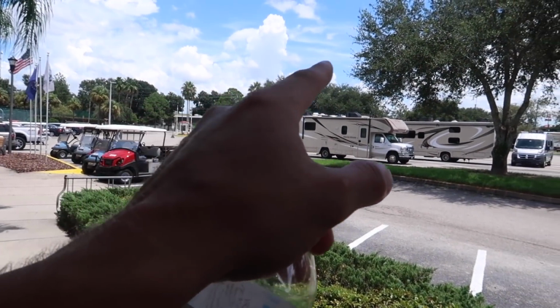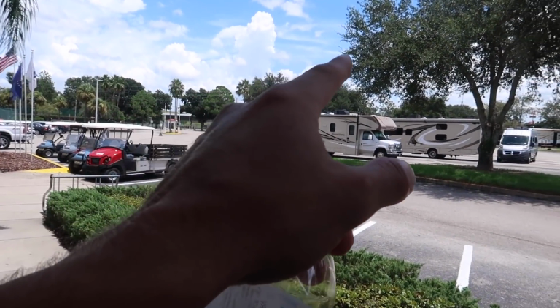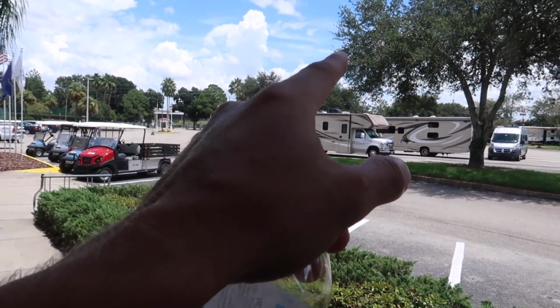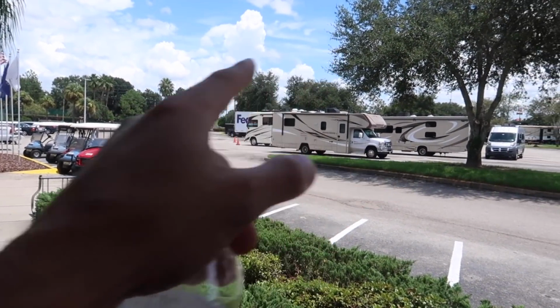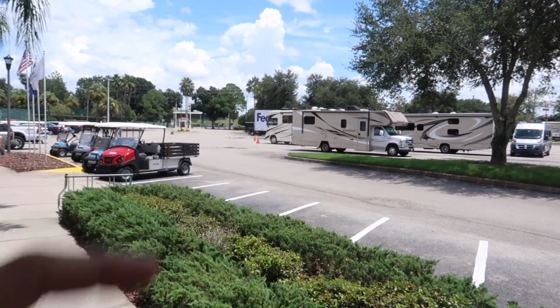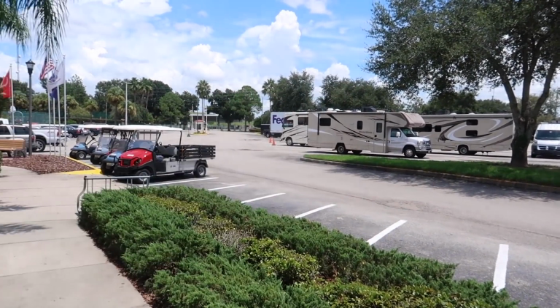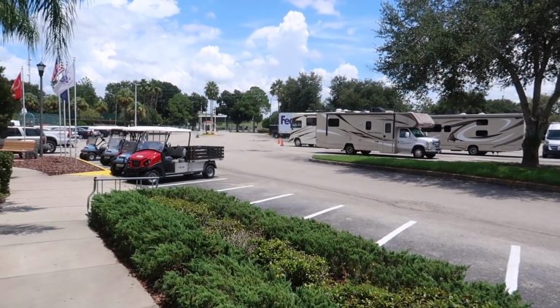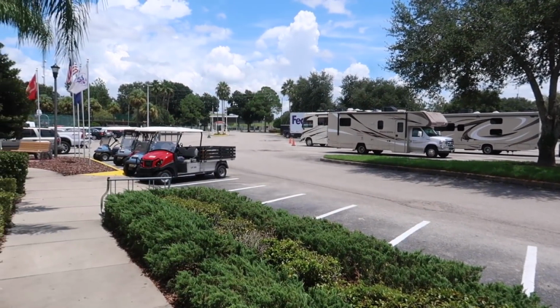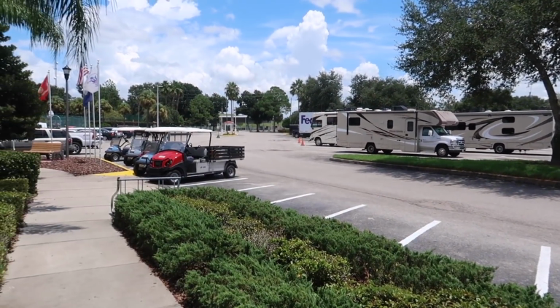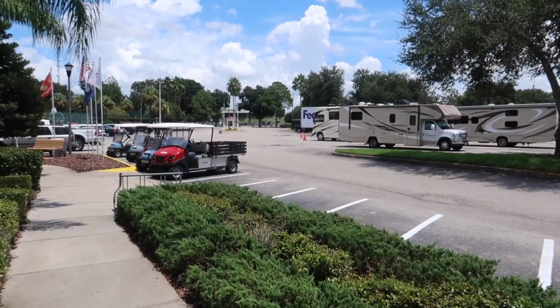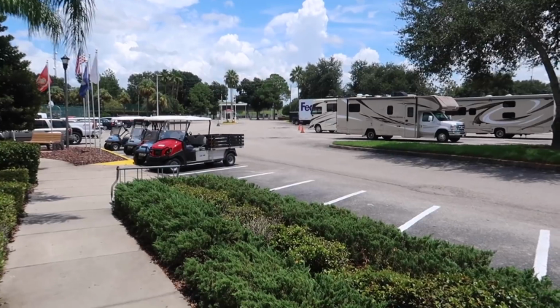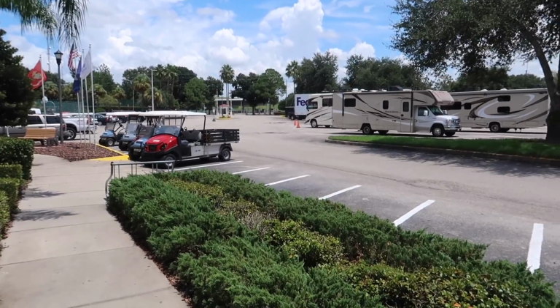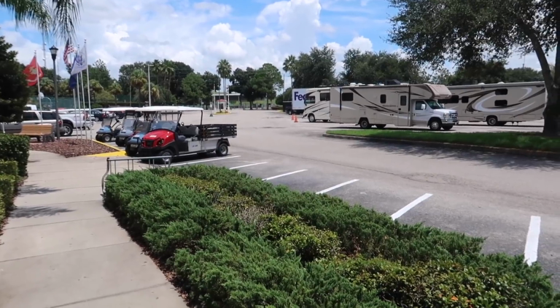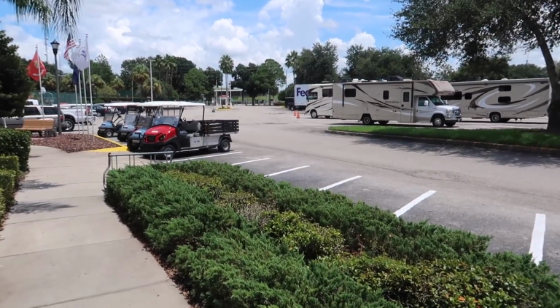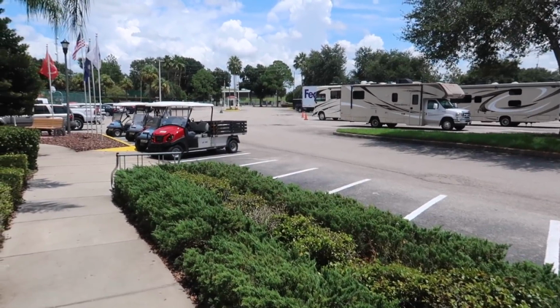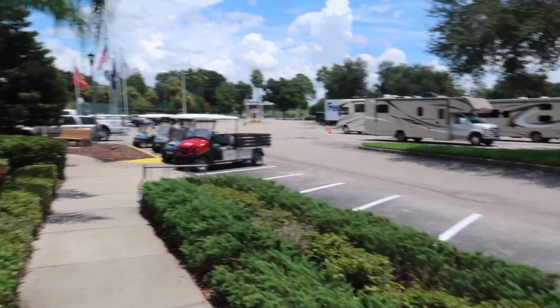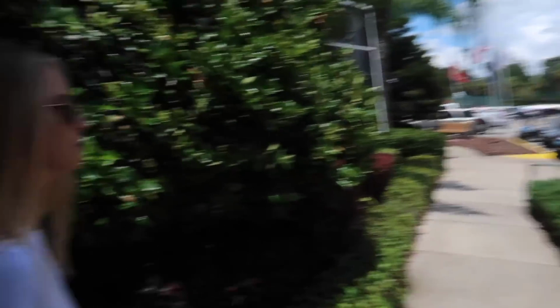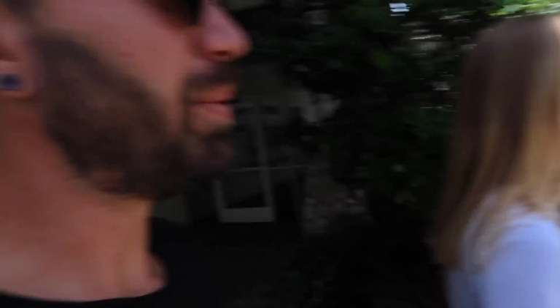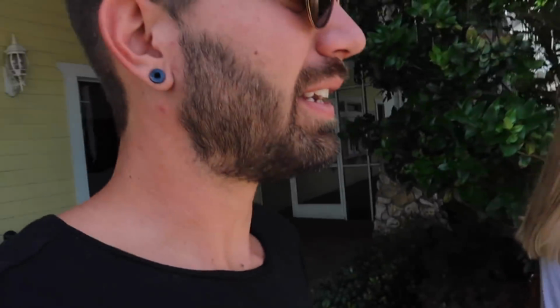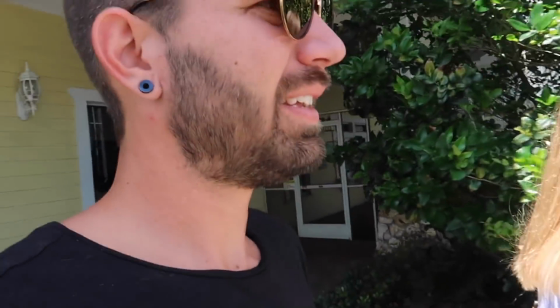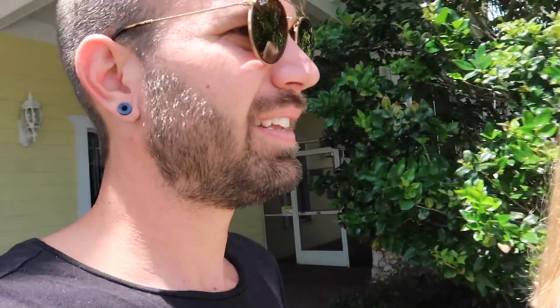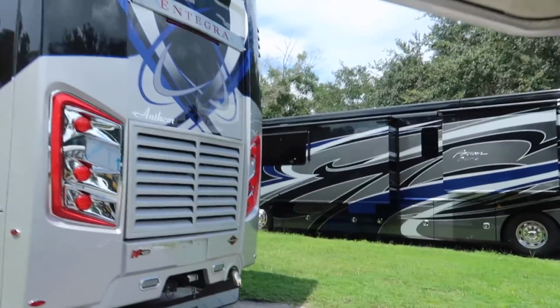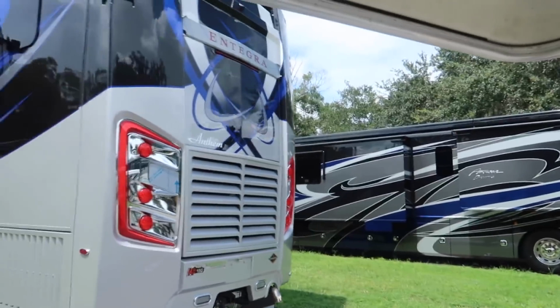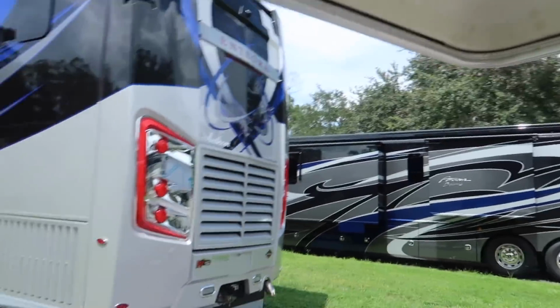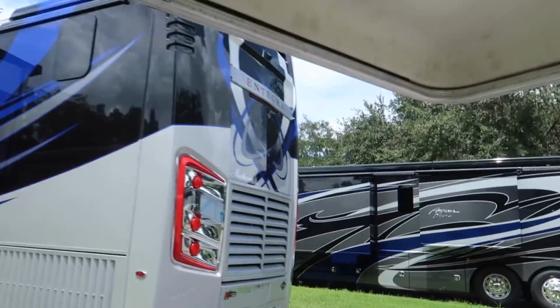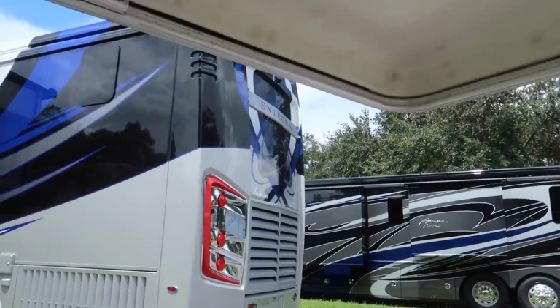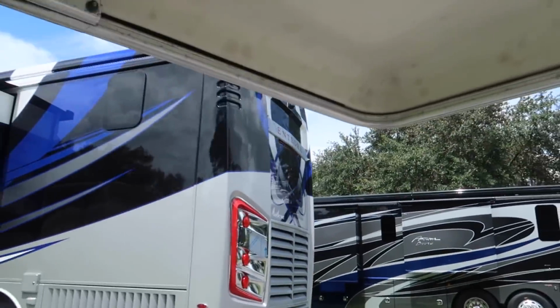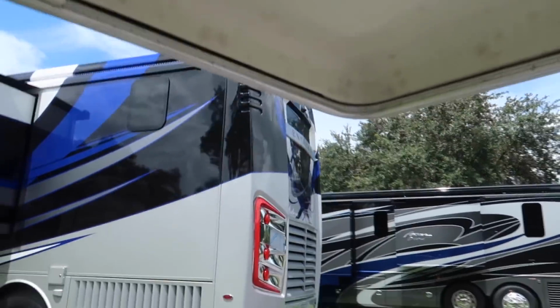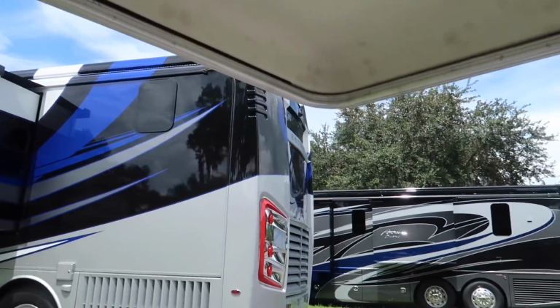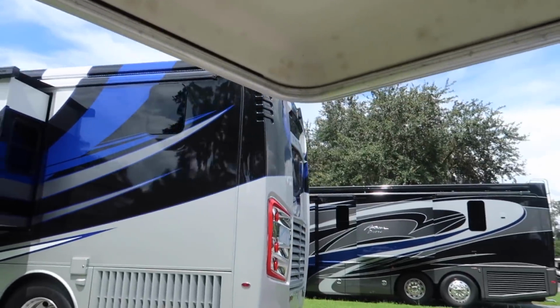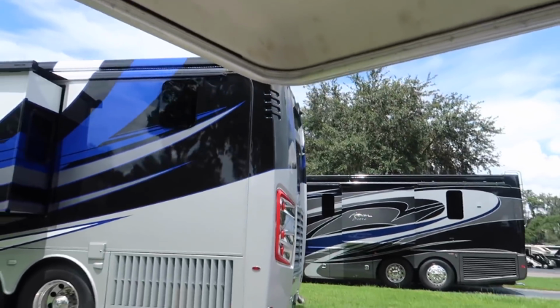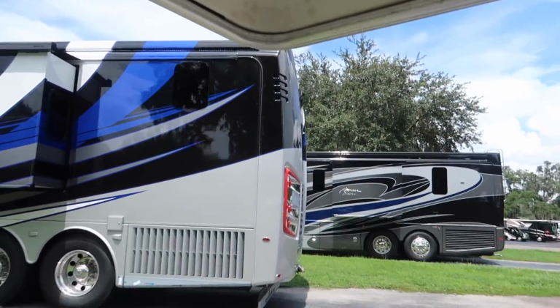That one over there looks like Optimus Prime — that's a little too big for us.